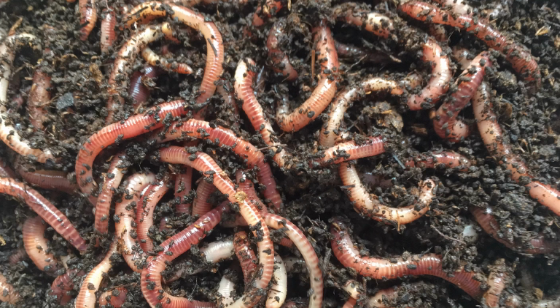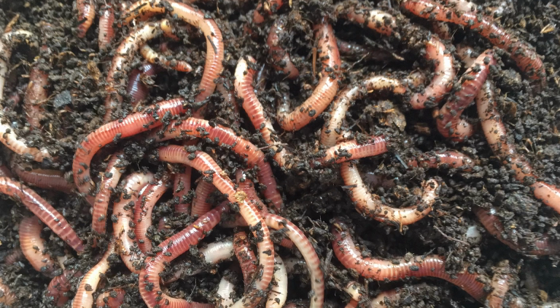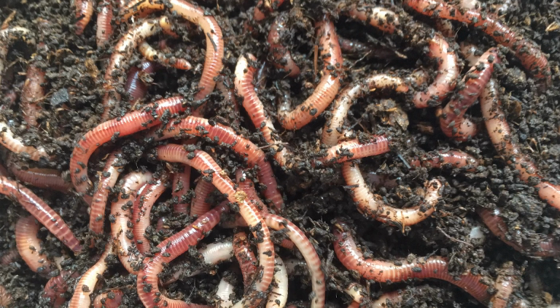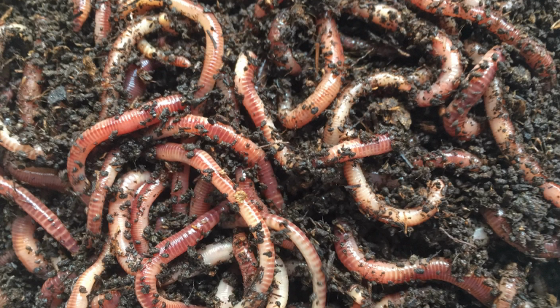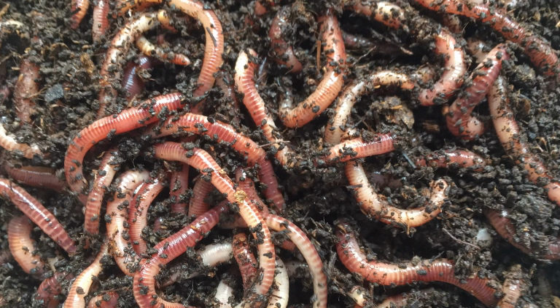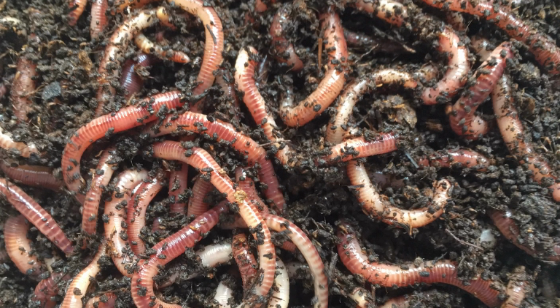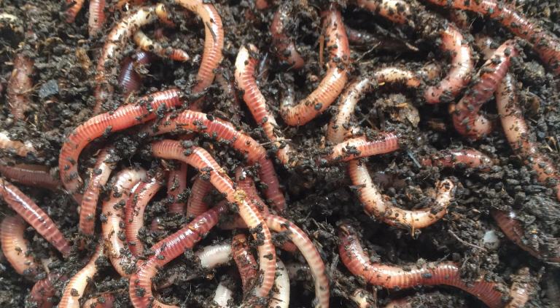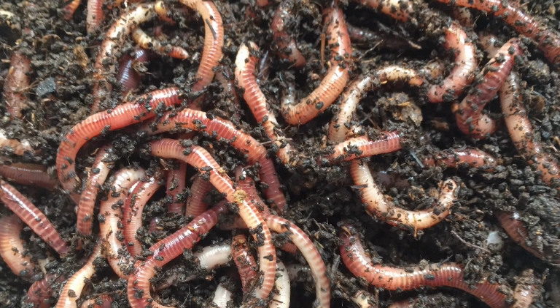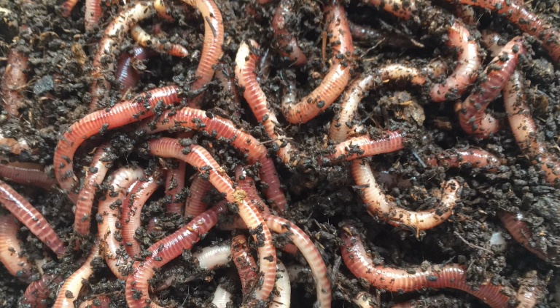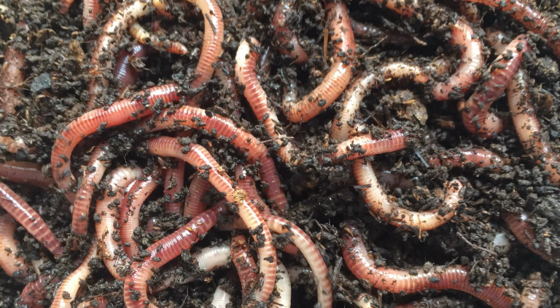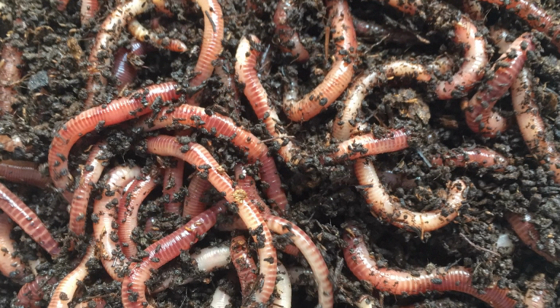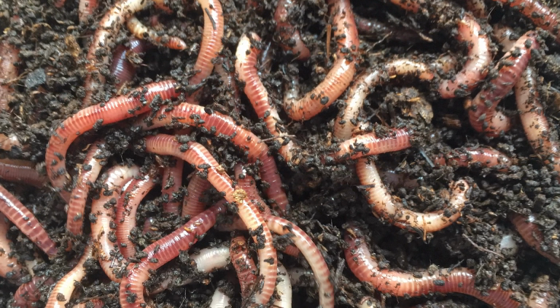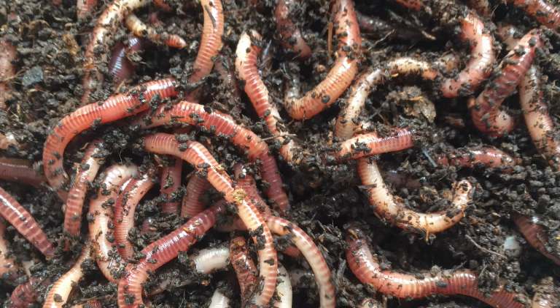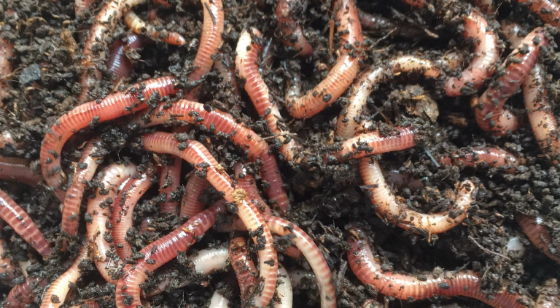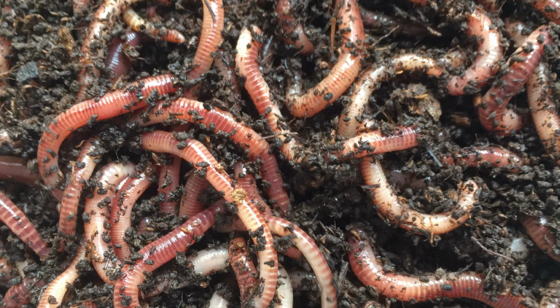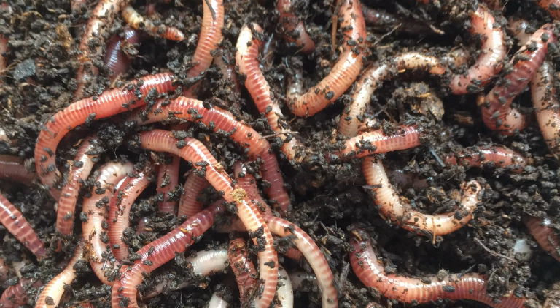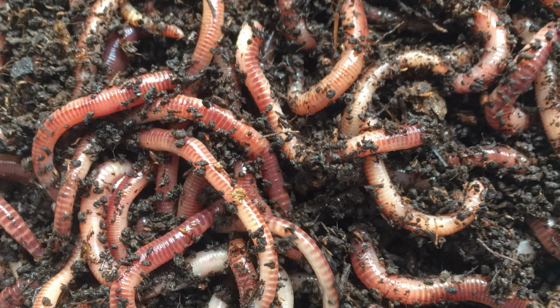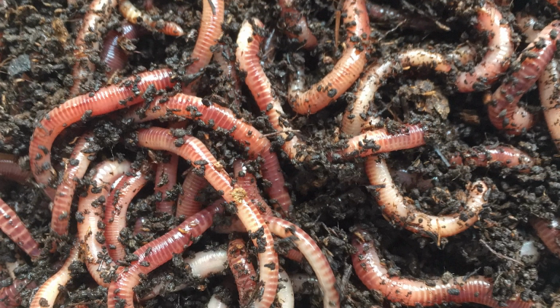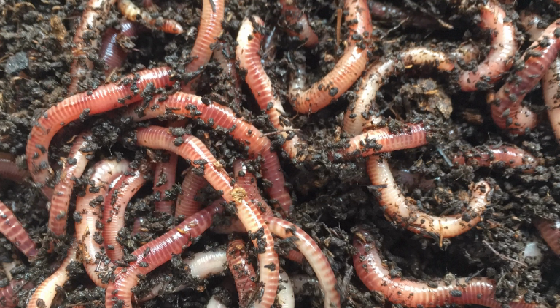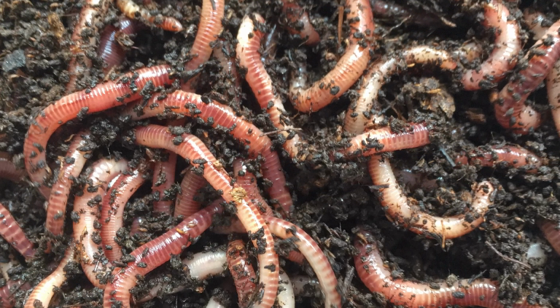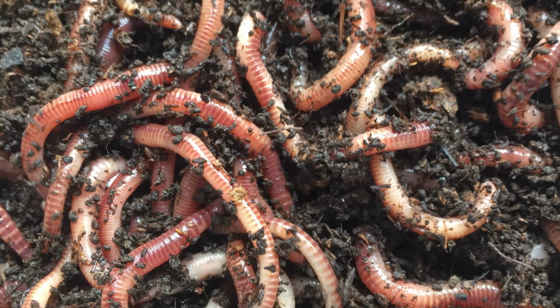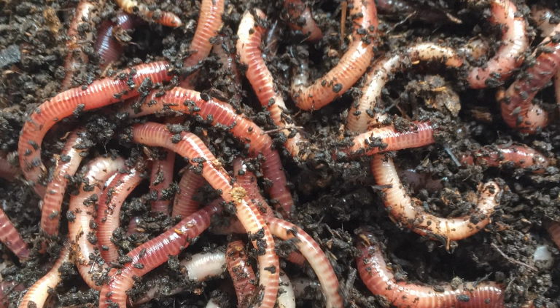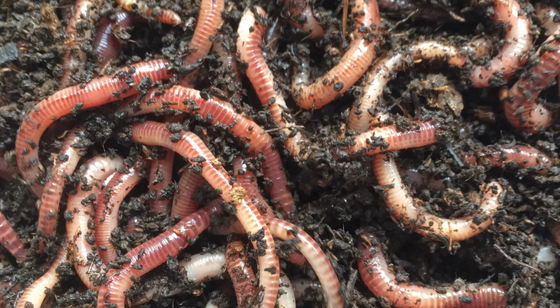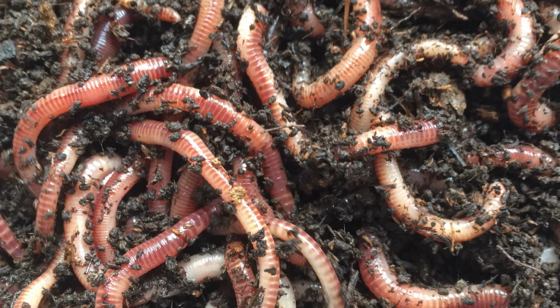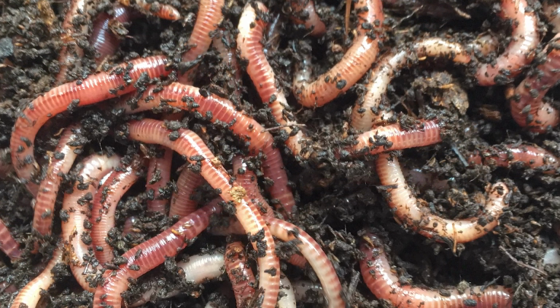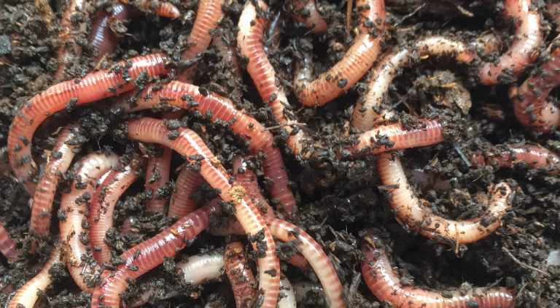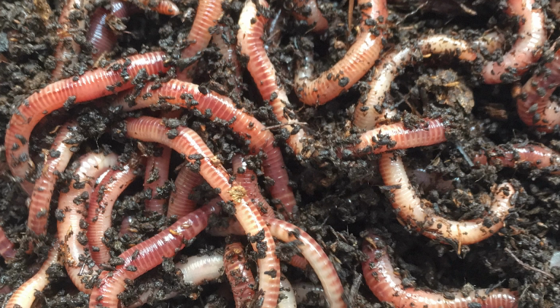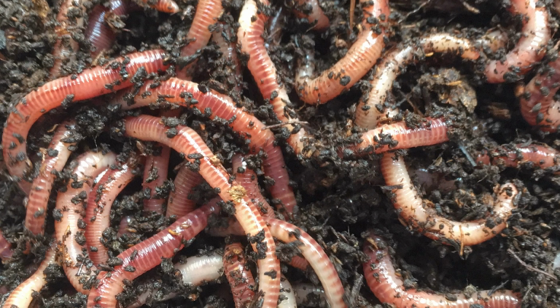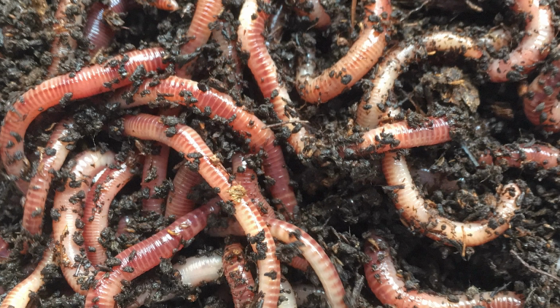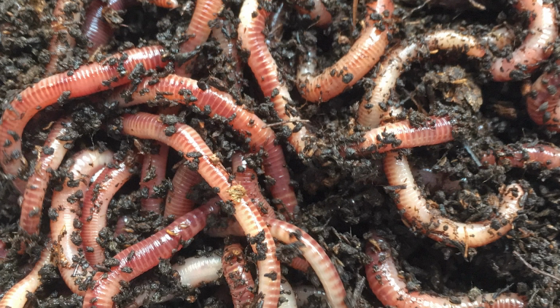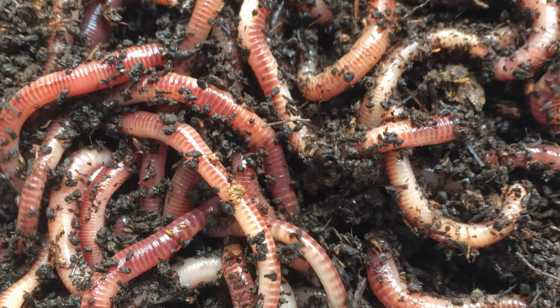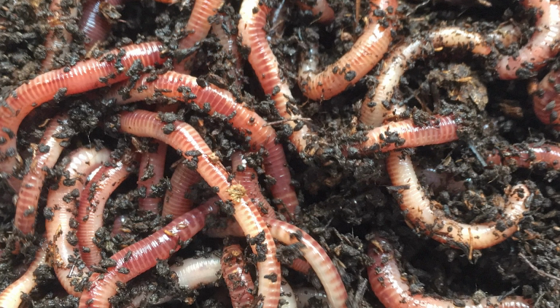Worms are incredibly diverse organisms, with this general term covering a huge variety of different creatures that all look vaguely, well, worm-like.